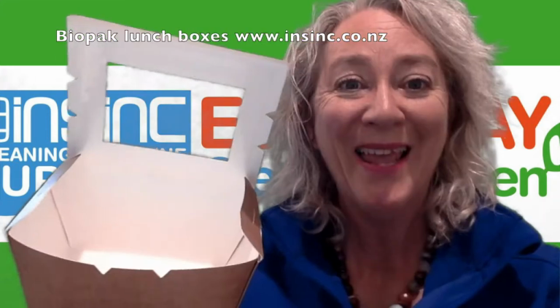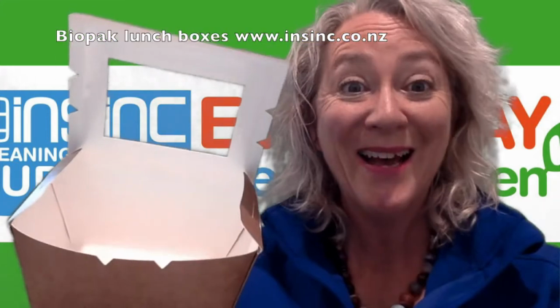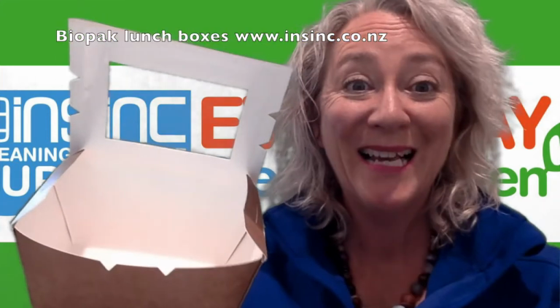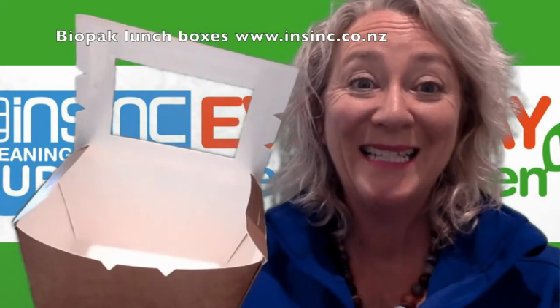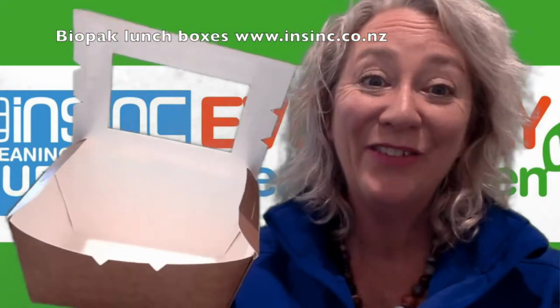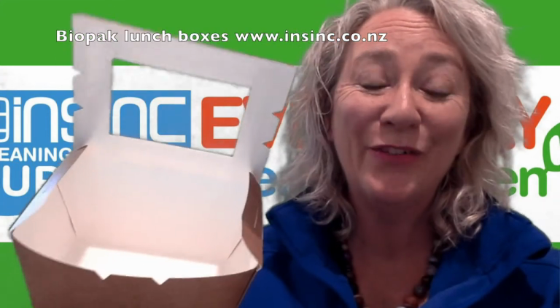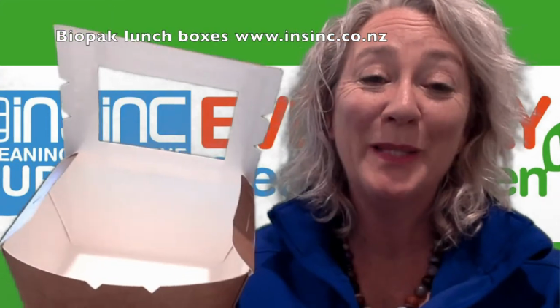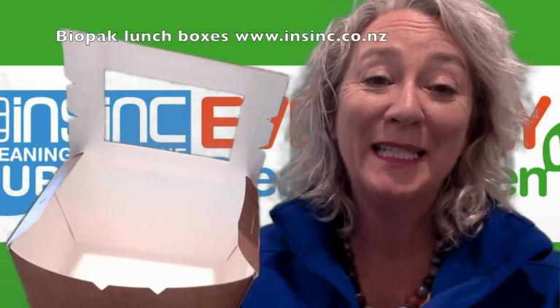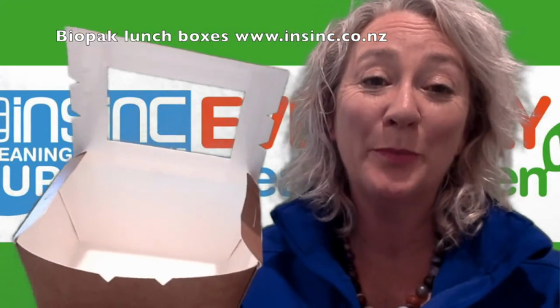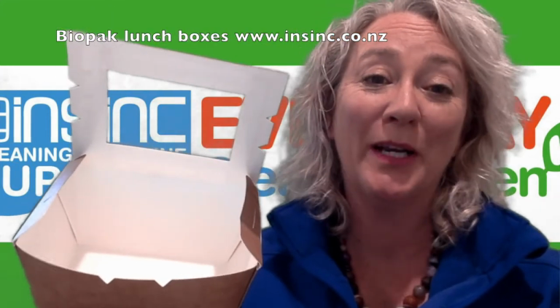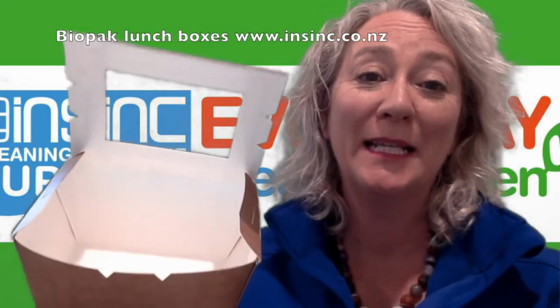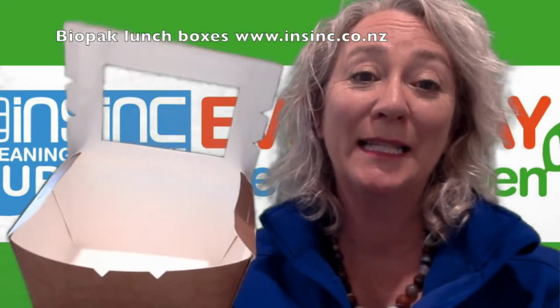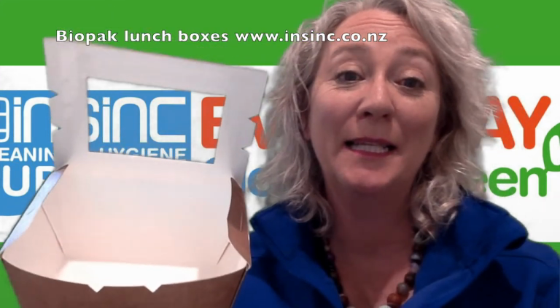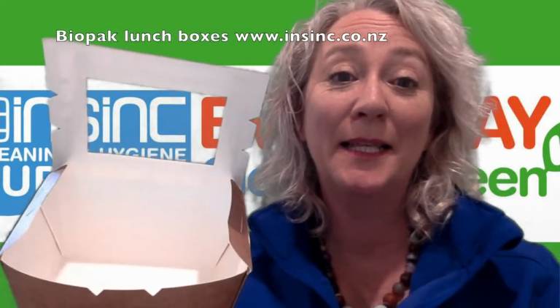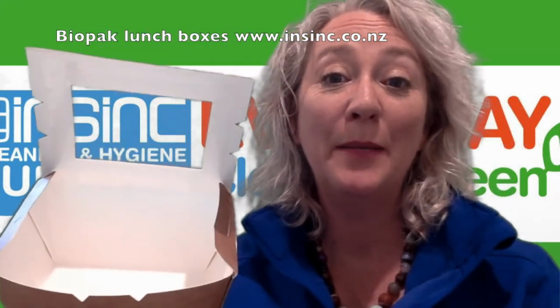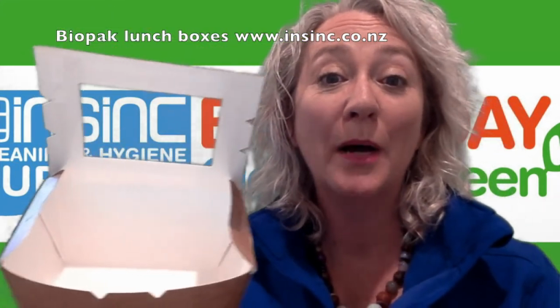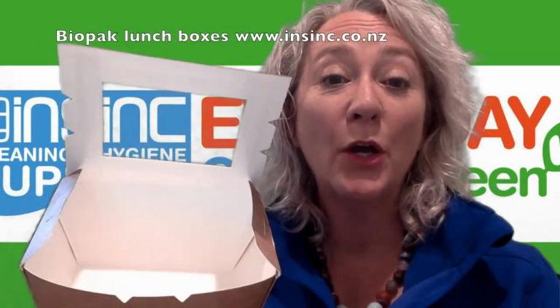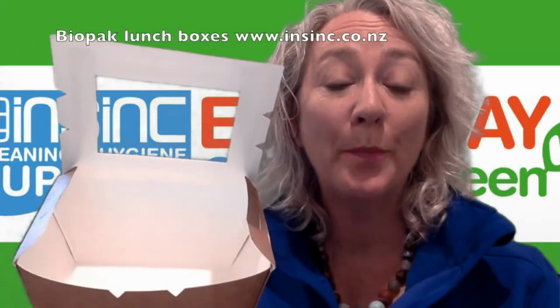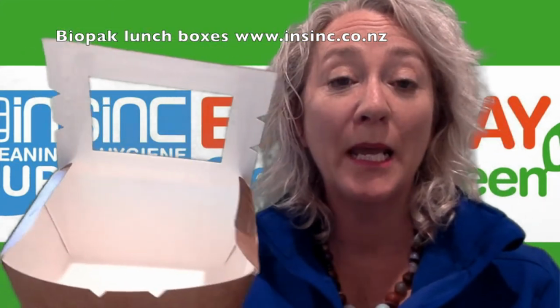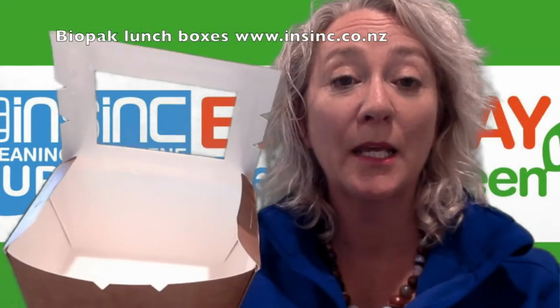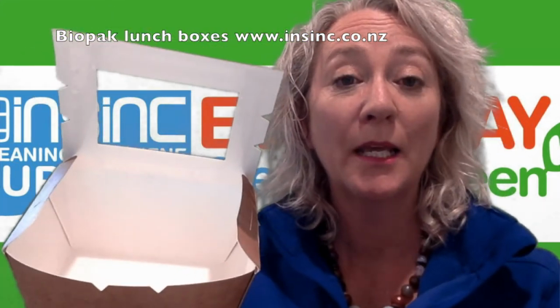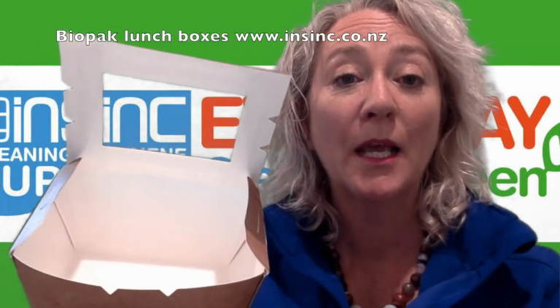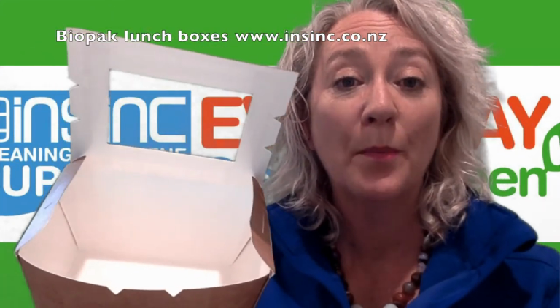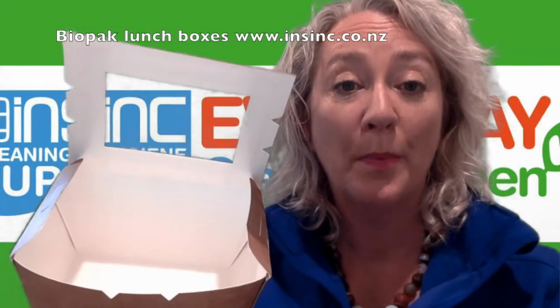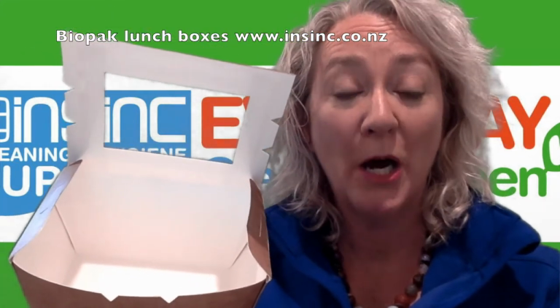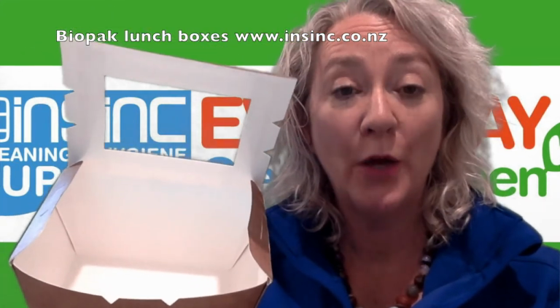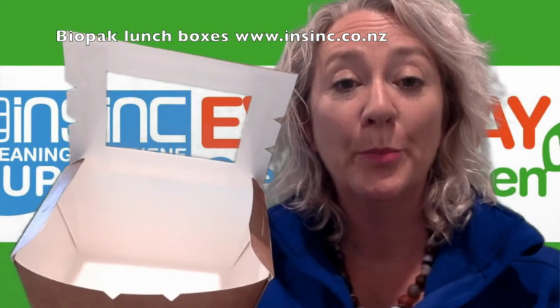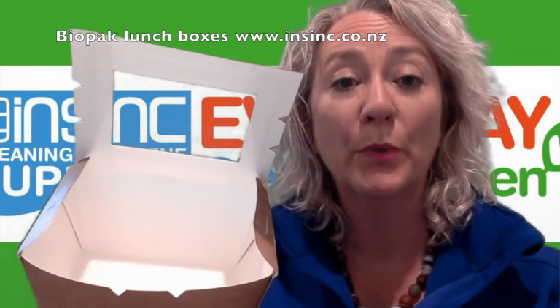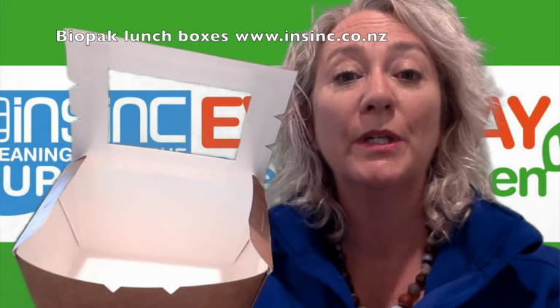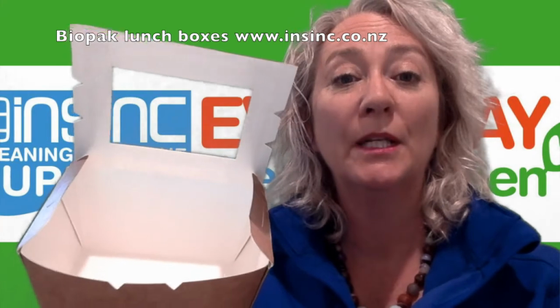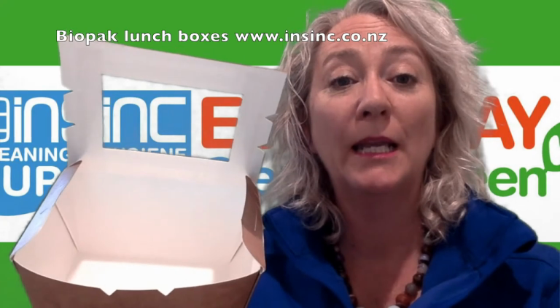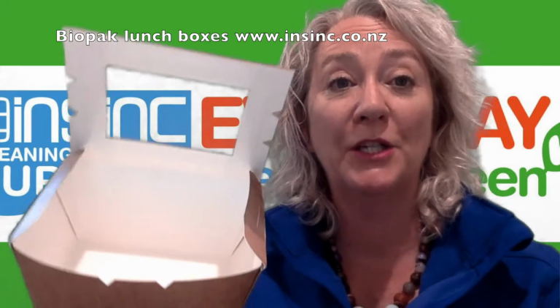Hi, Stephanie from InSync Products. These are the BioPak BioBoard lunchboxes.